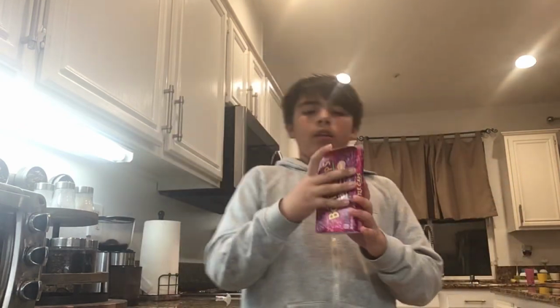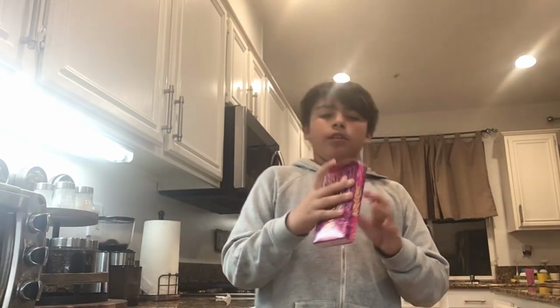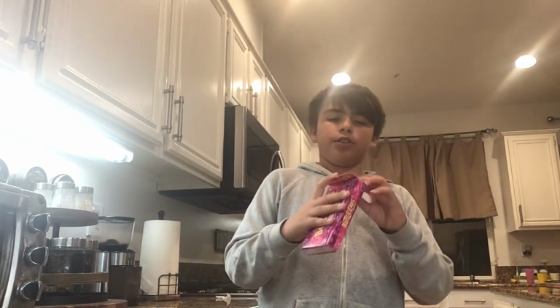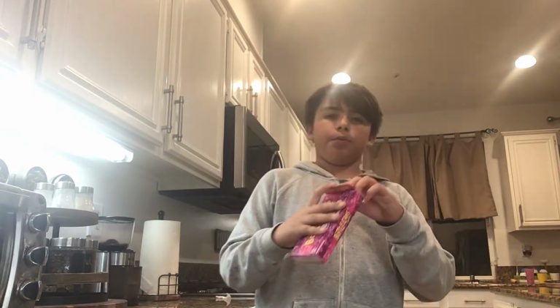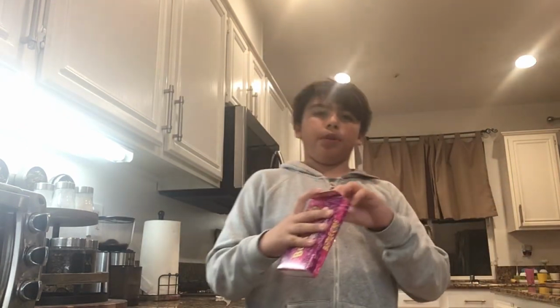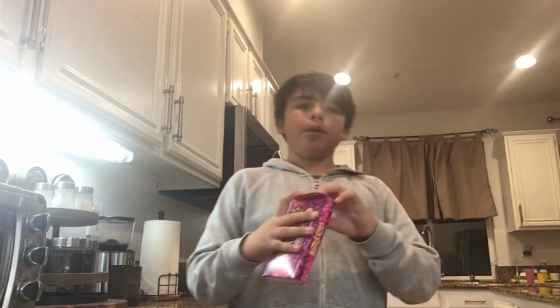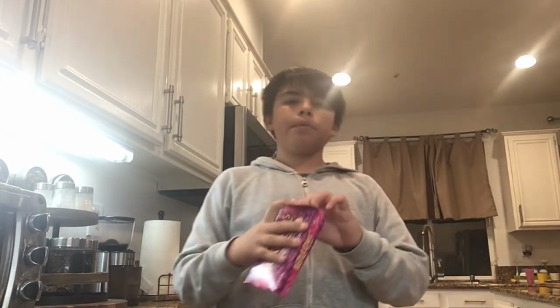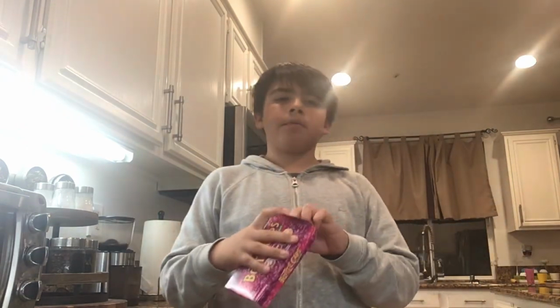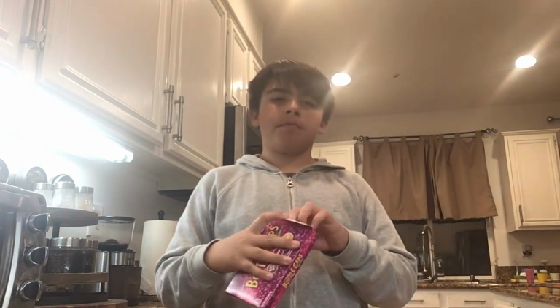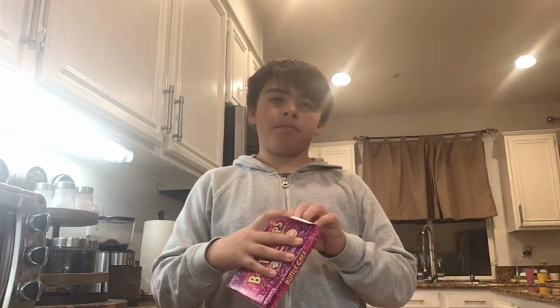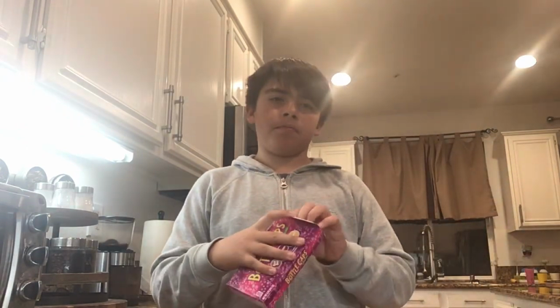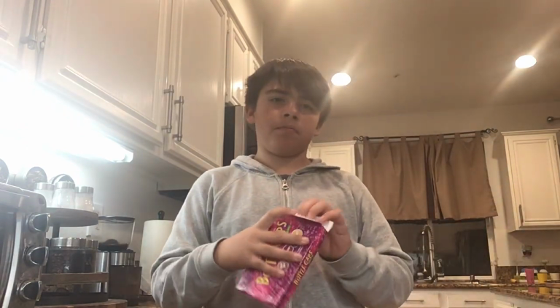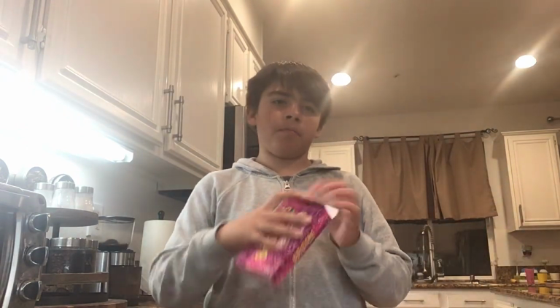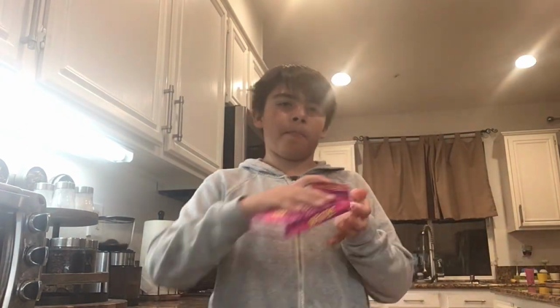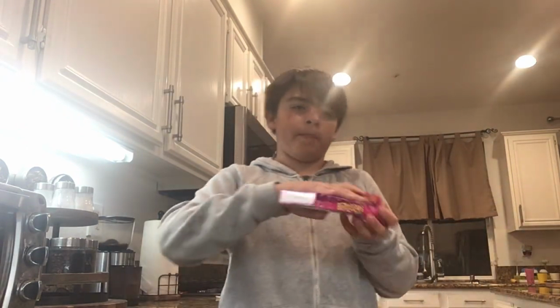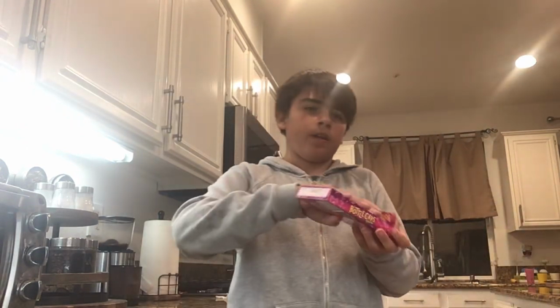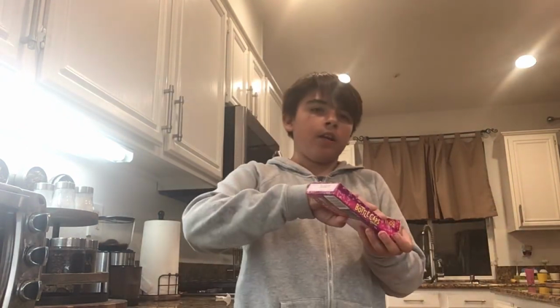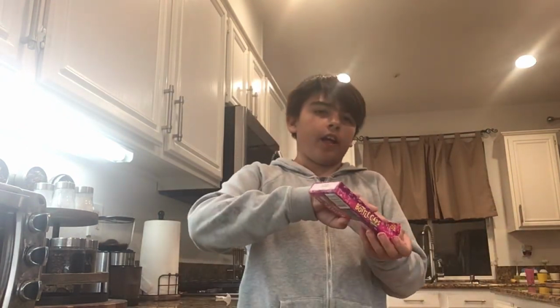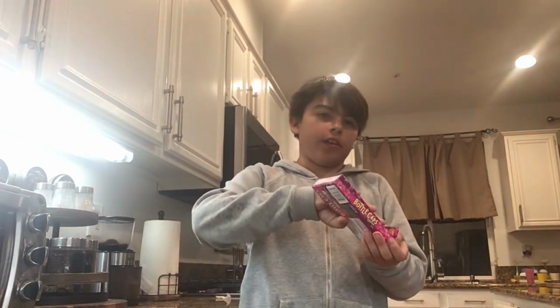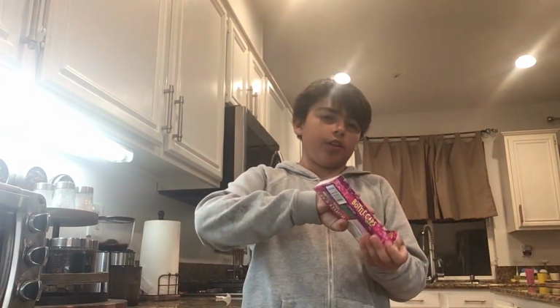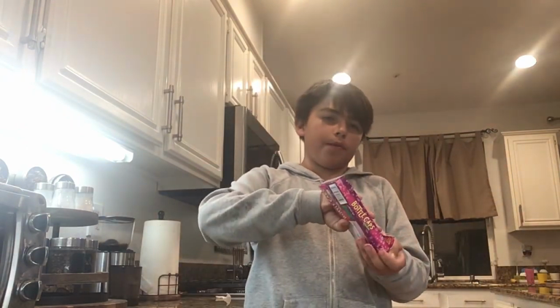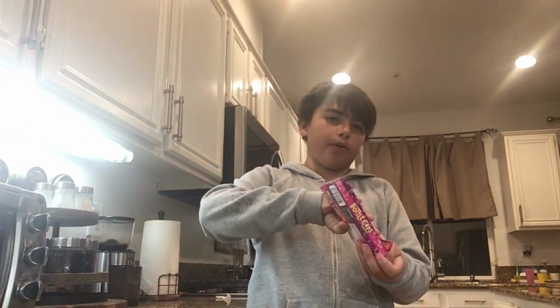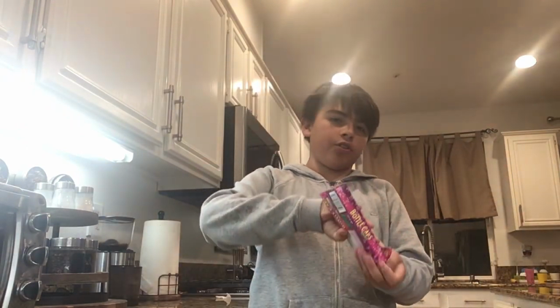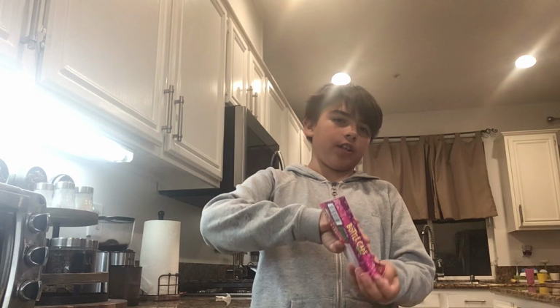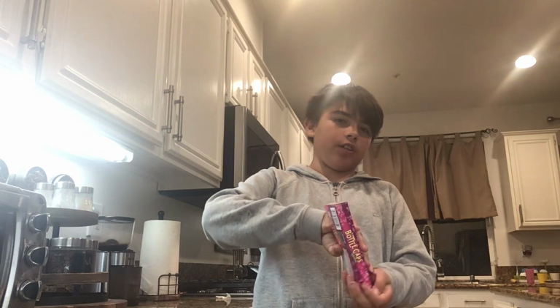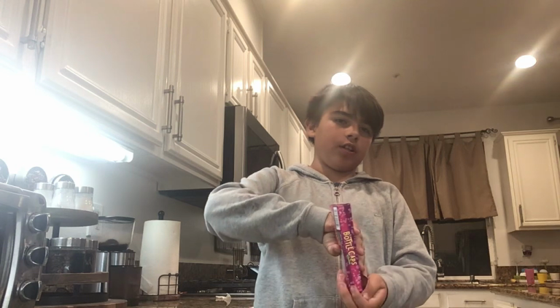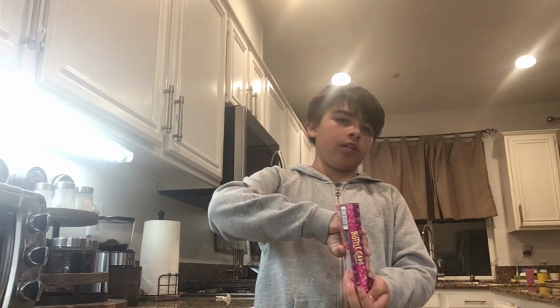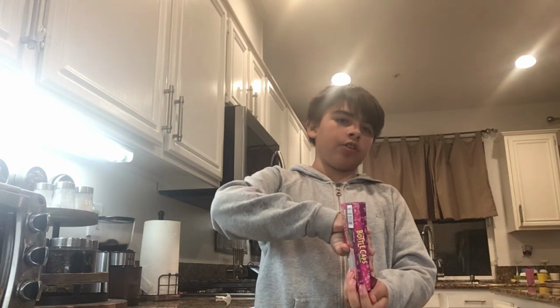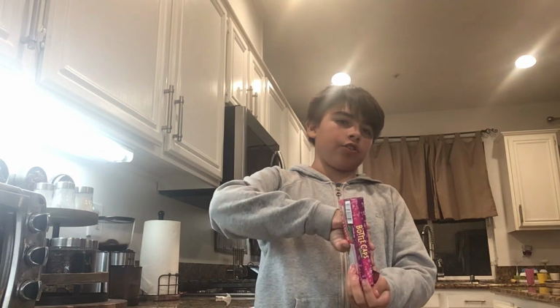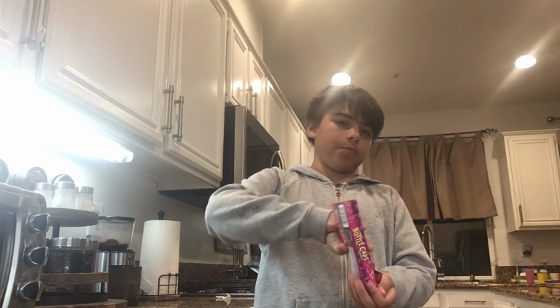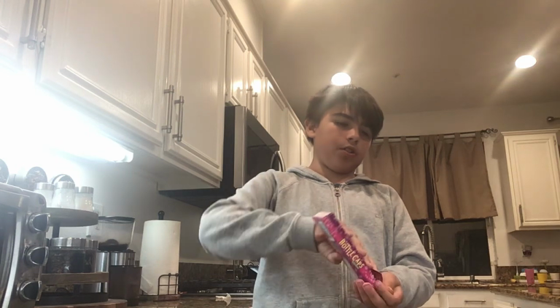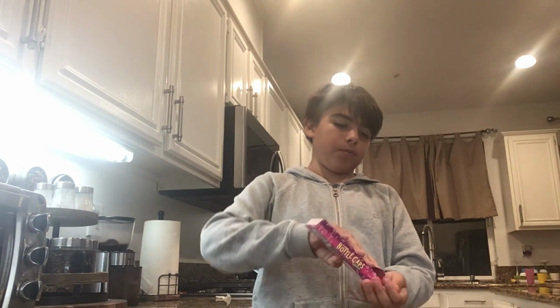Let's open them up. I also have a bonus snack at the end — it's Christmas themed.